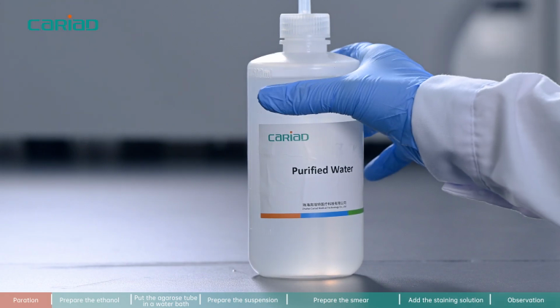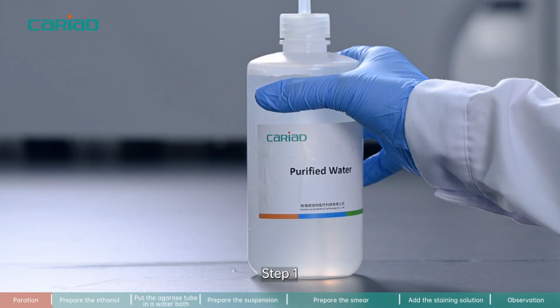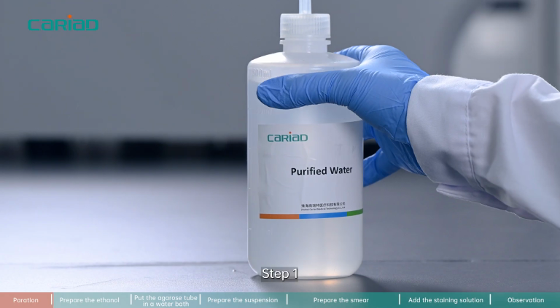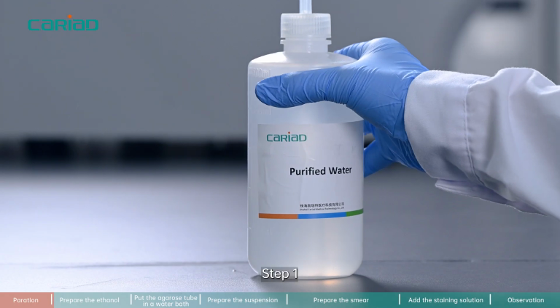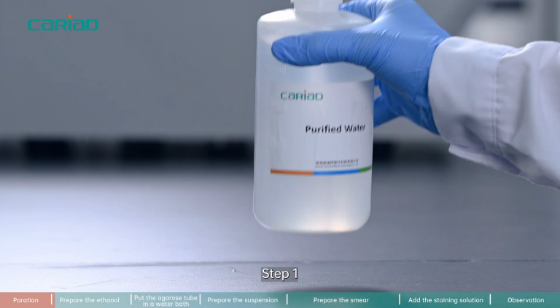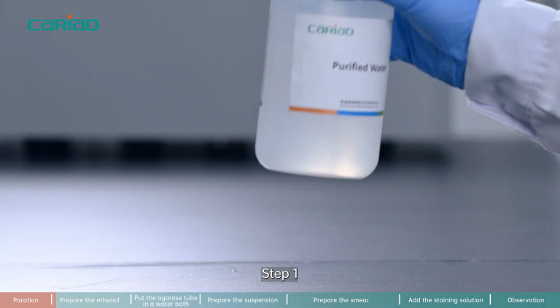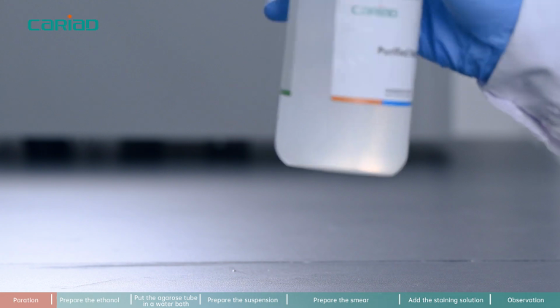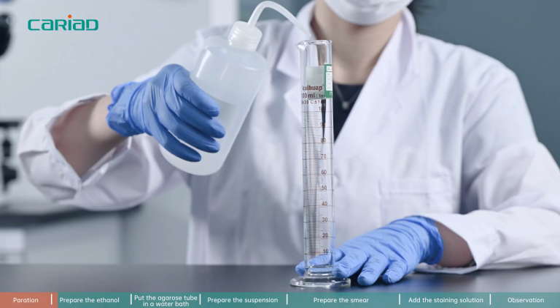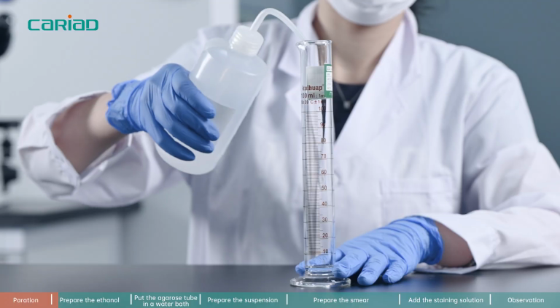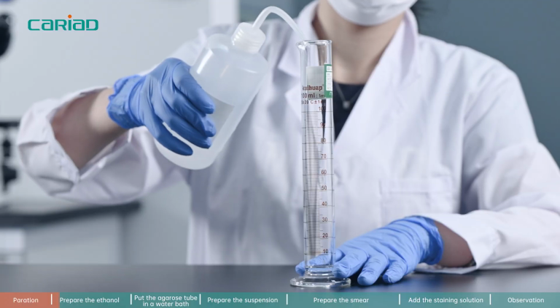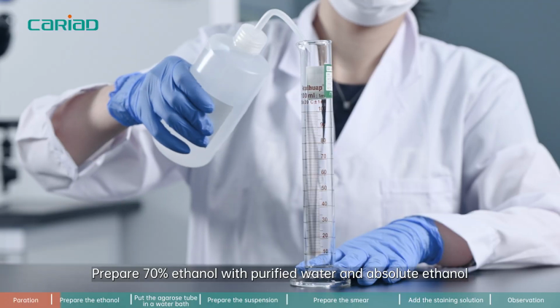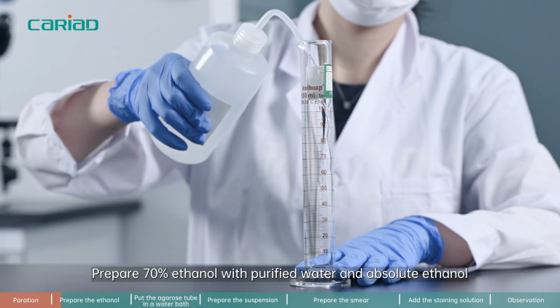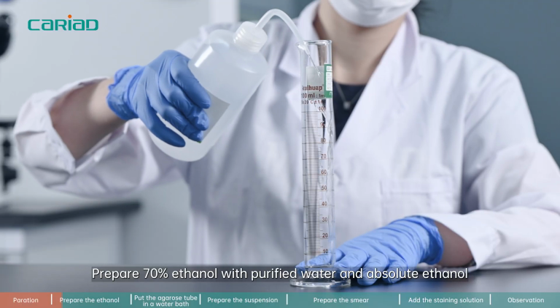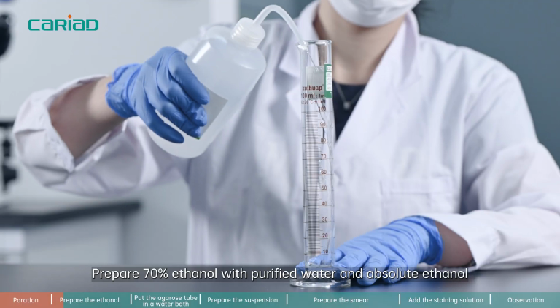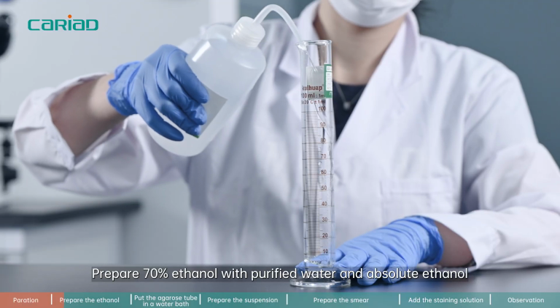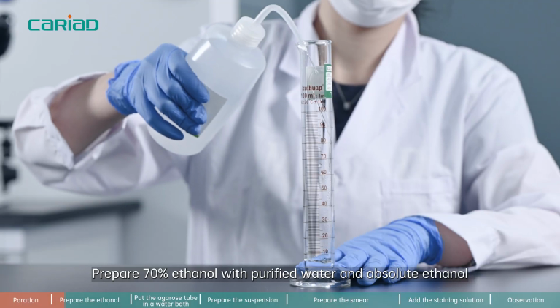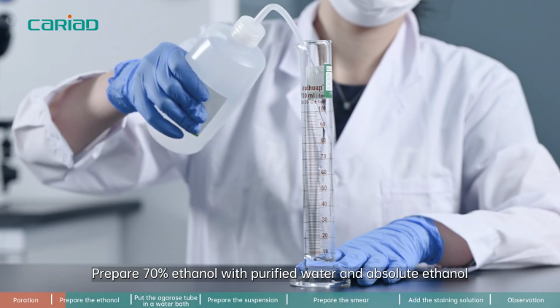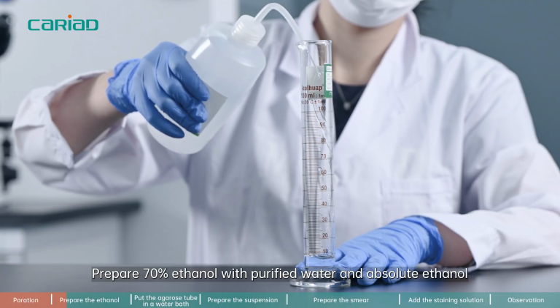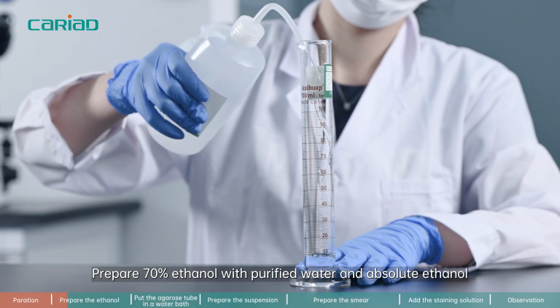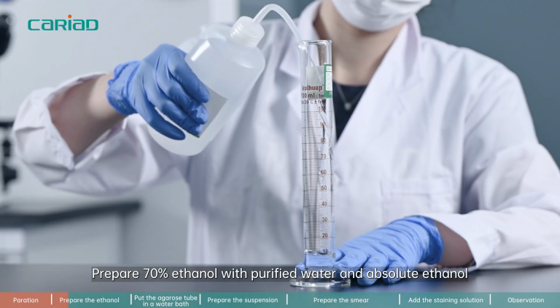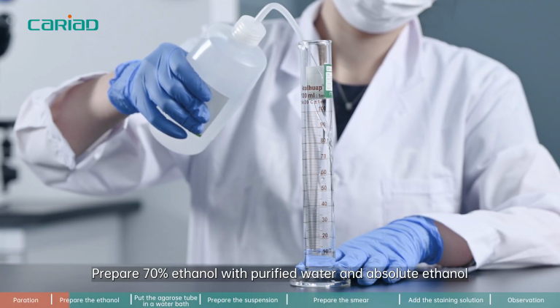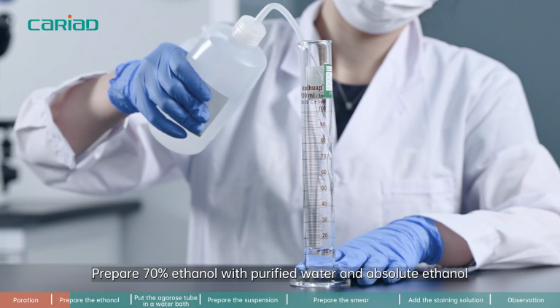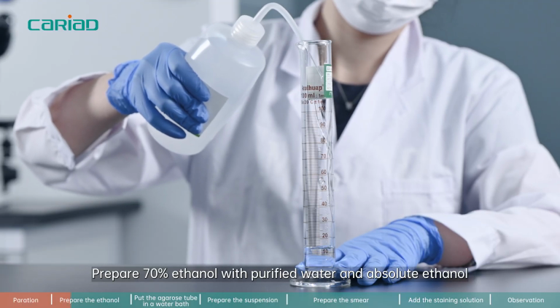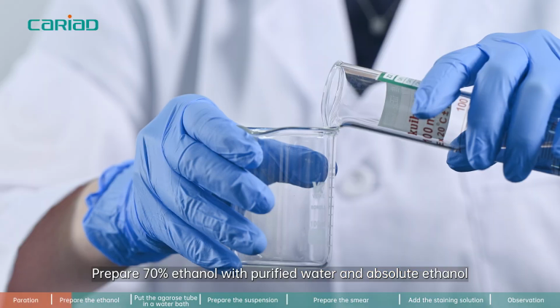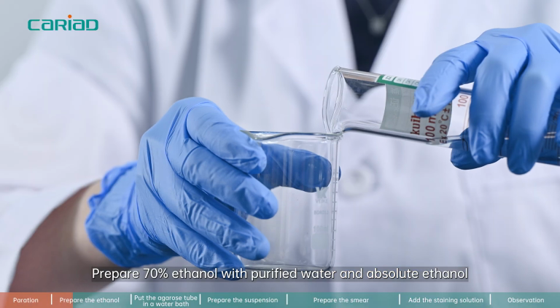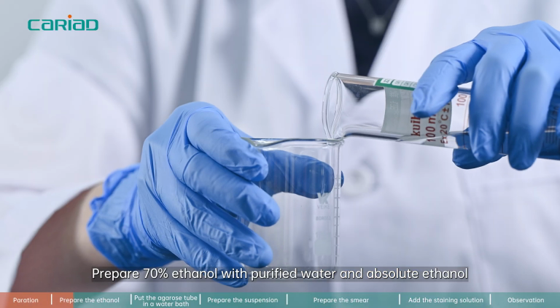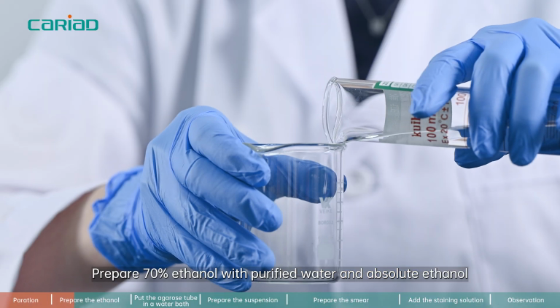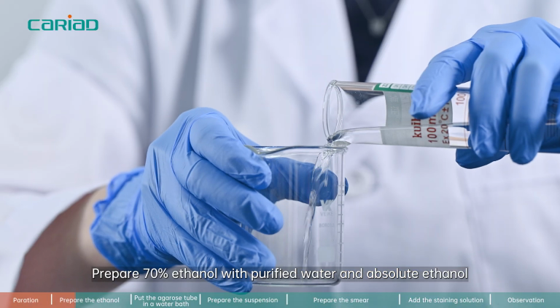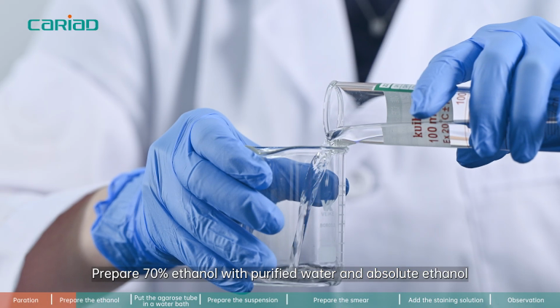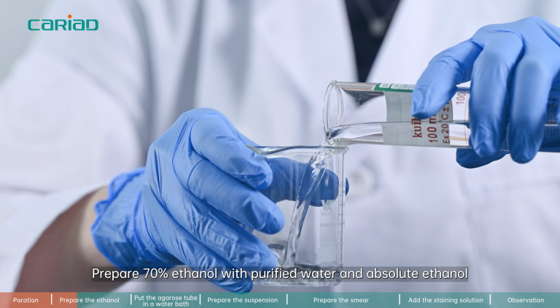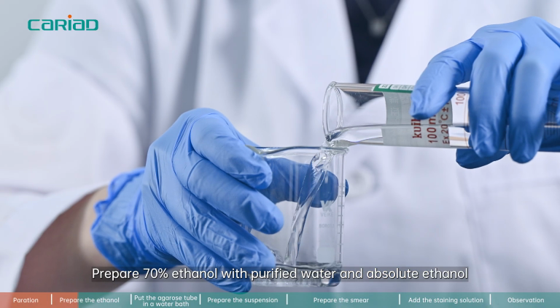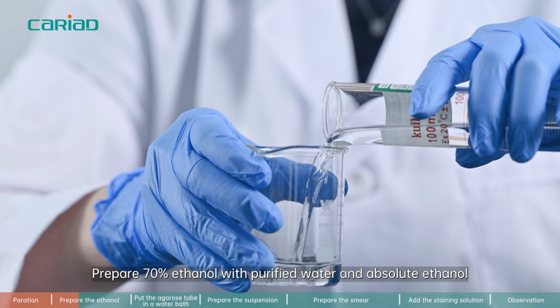Step 1. Prepare 70% ethanol by mixing purified water and absolute ethanol.